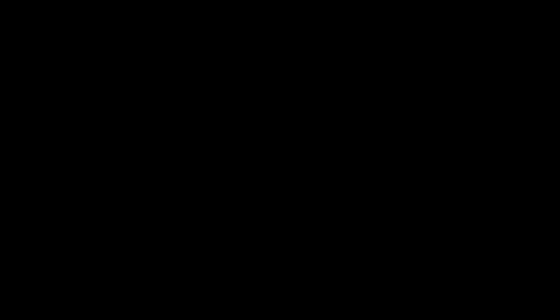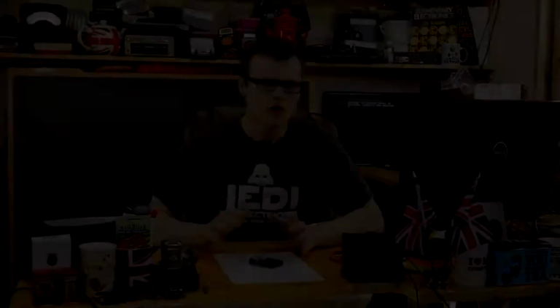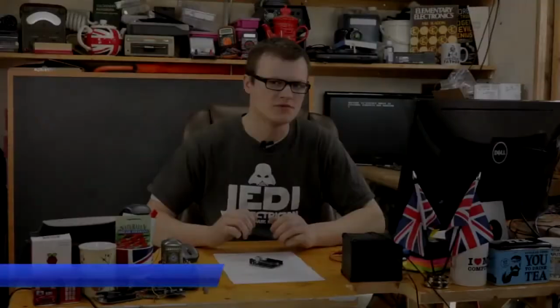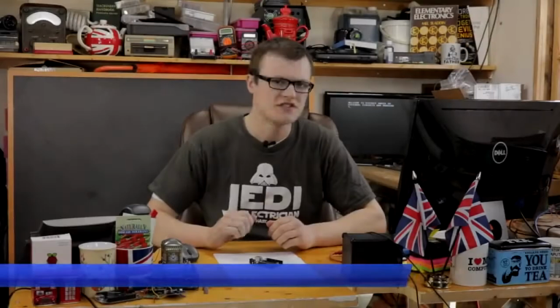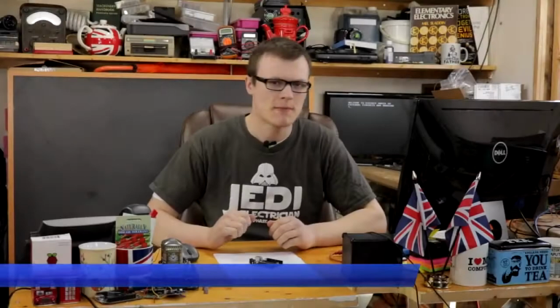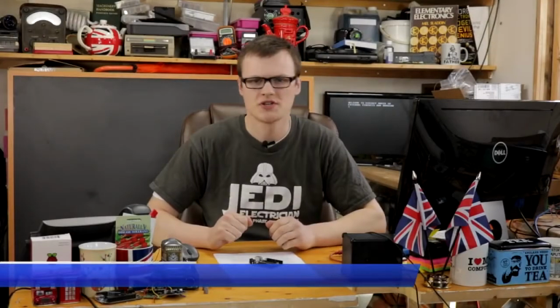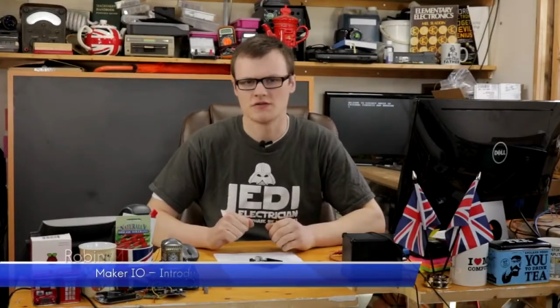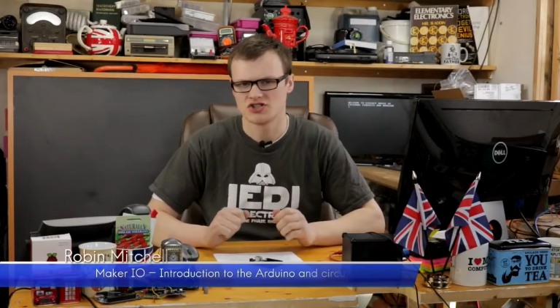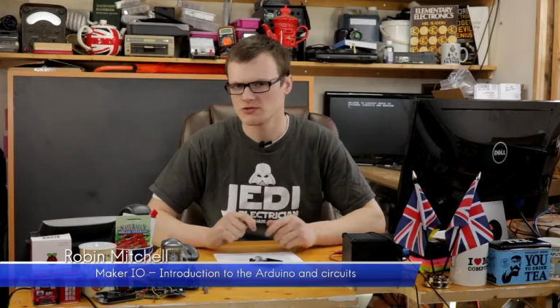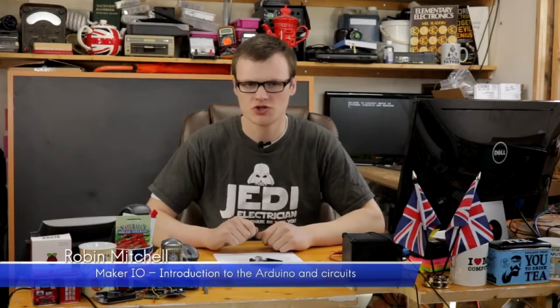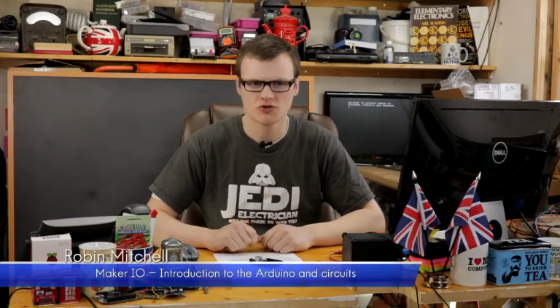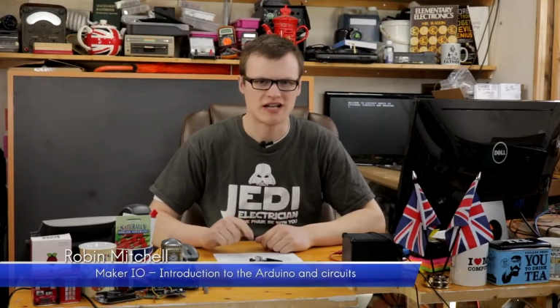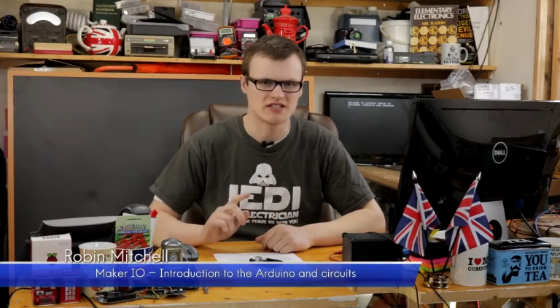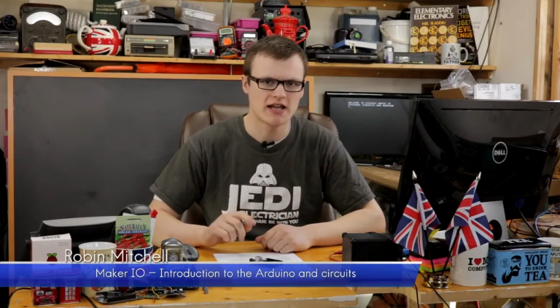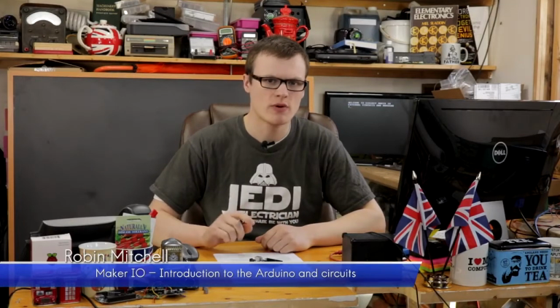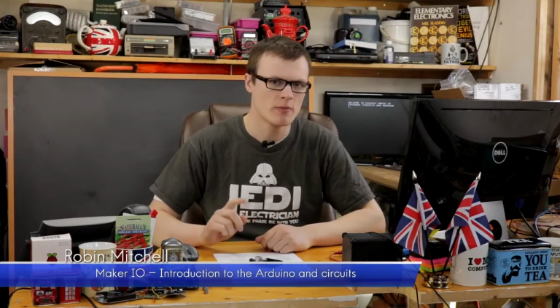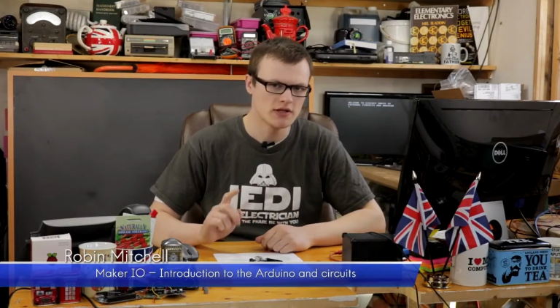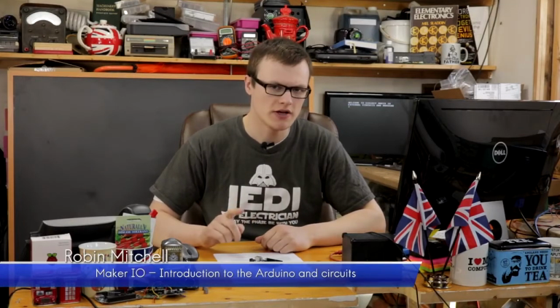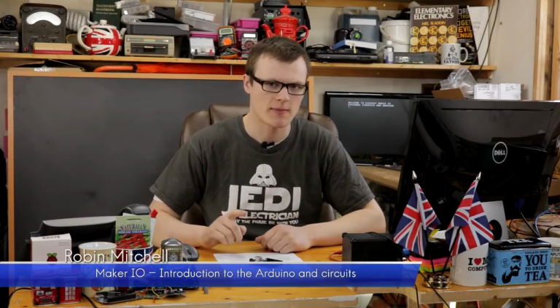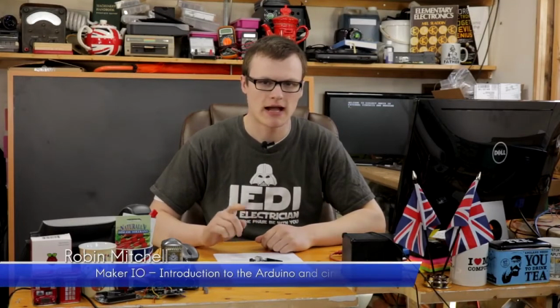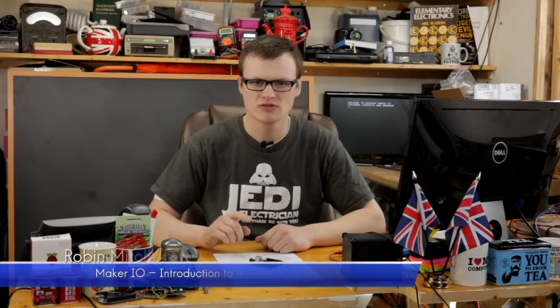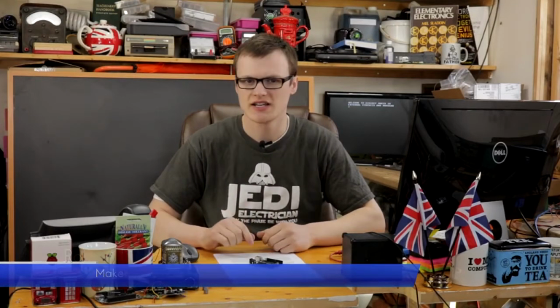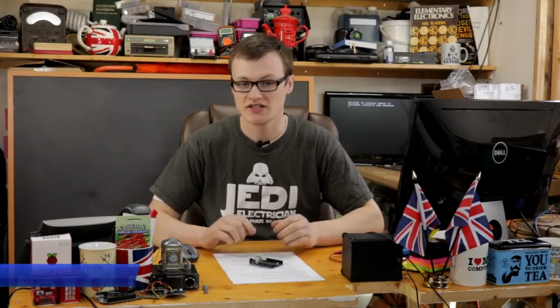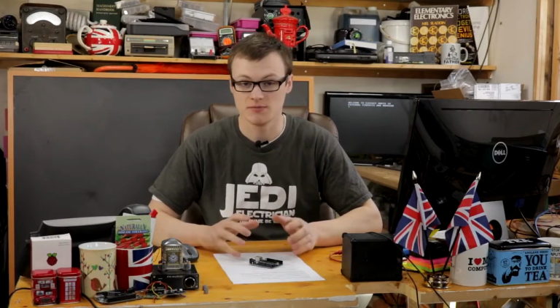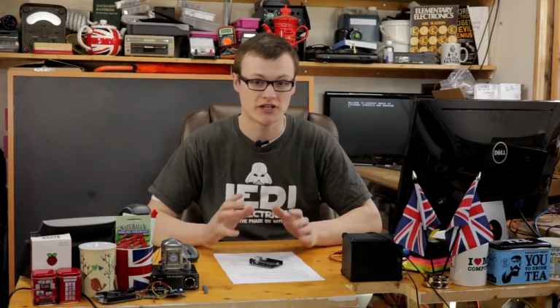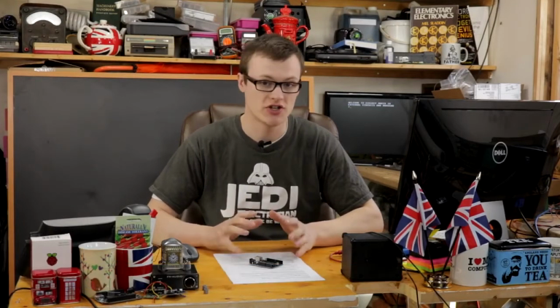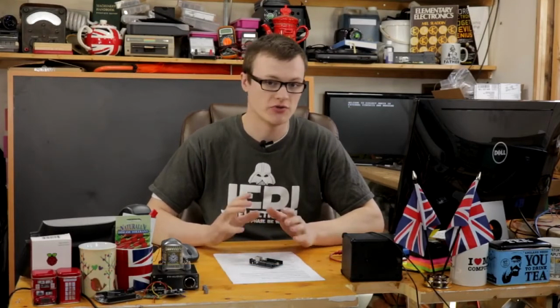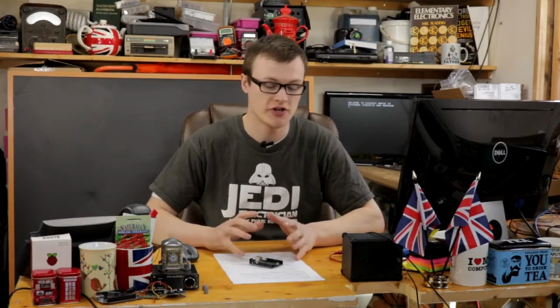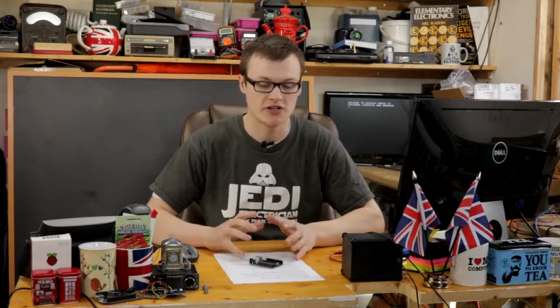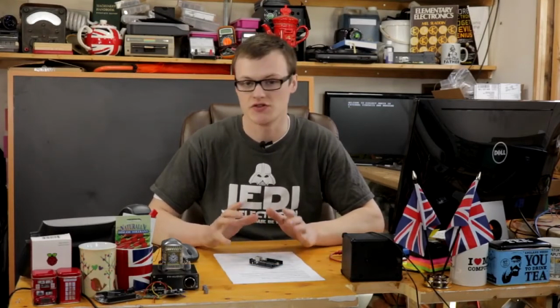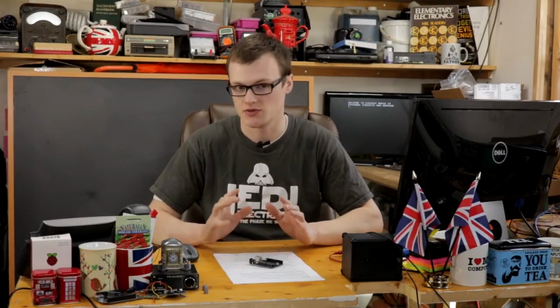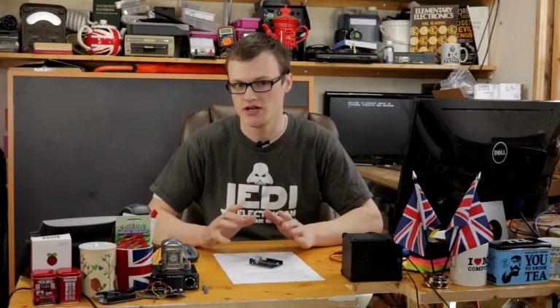Welcome to this episode of the Gentleman Shorts. Today we will be learning about how to connect simple external circuits to the Arduino.